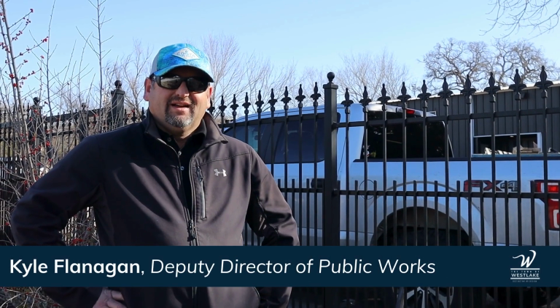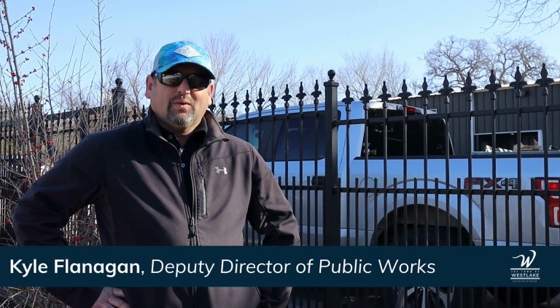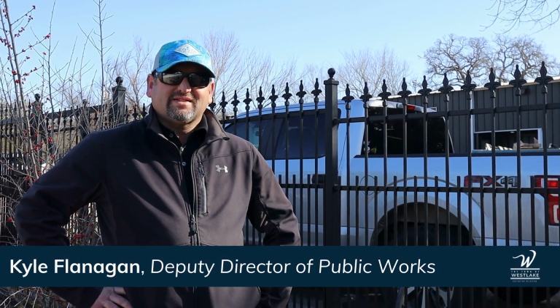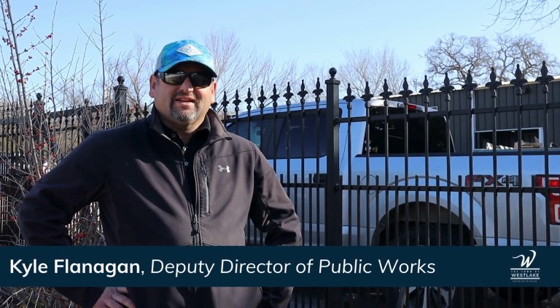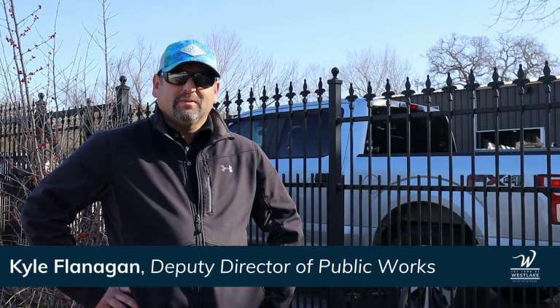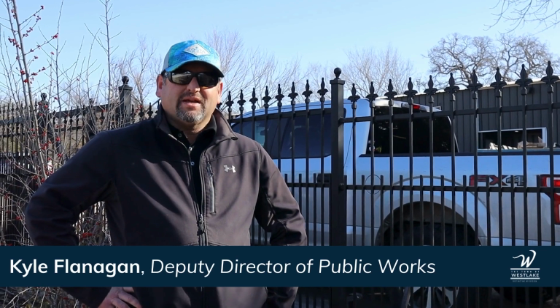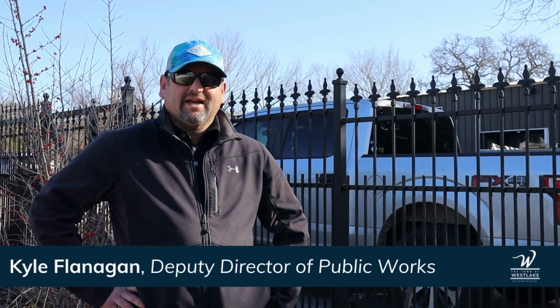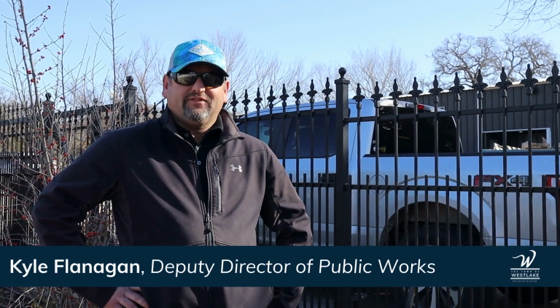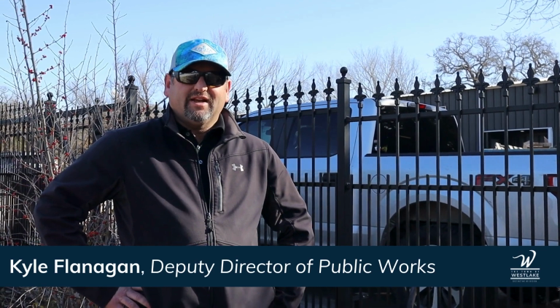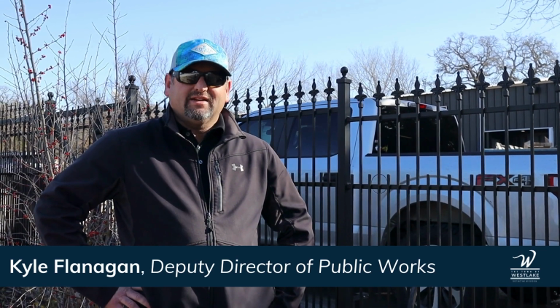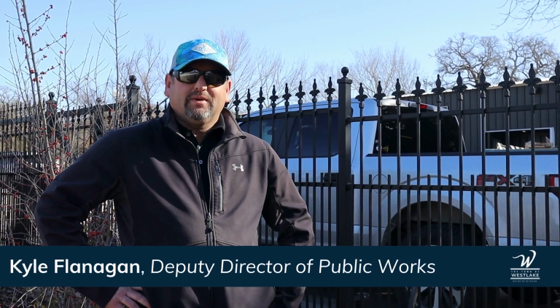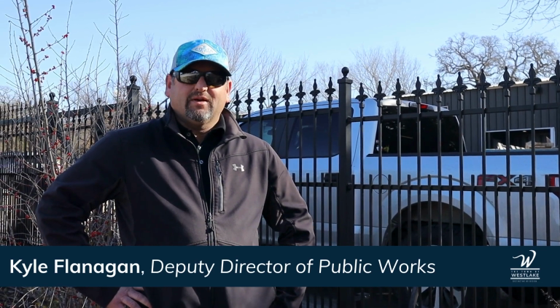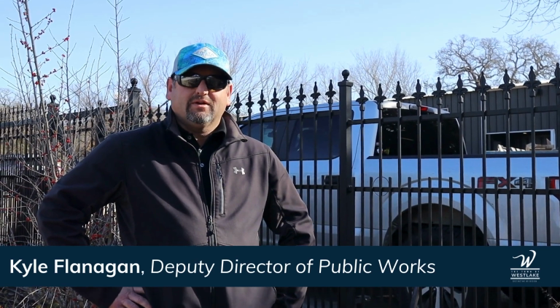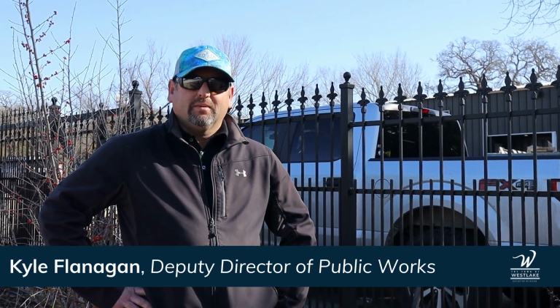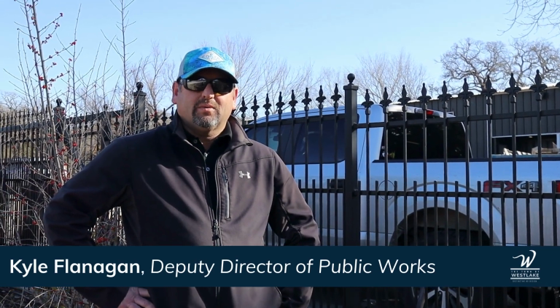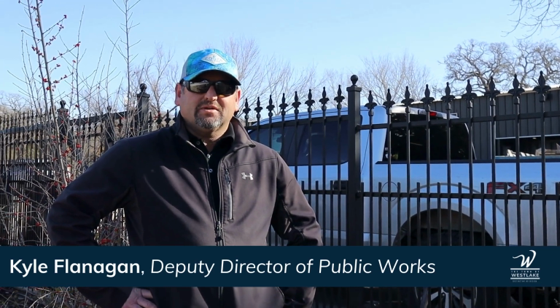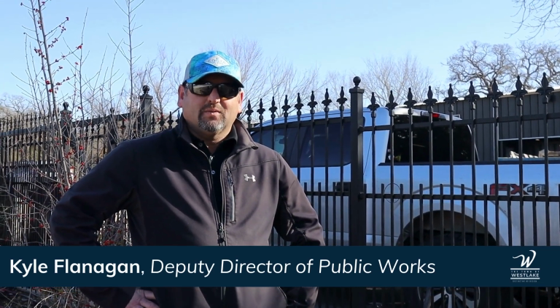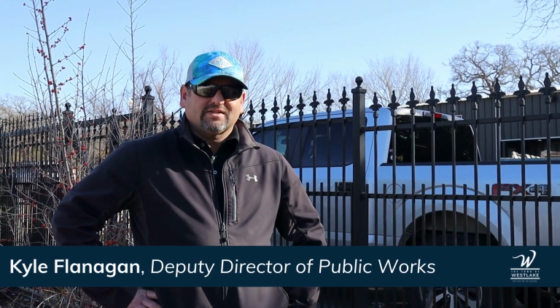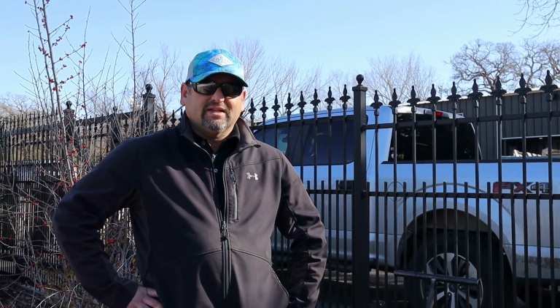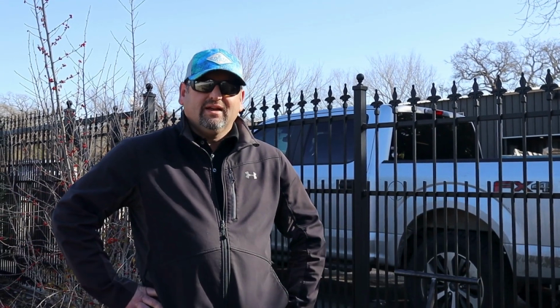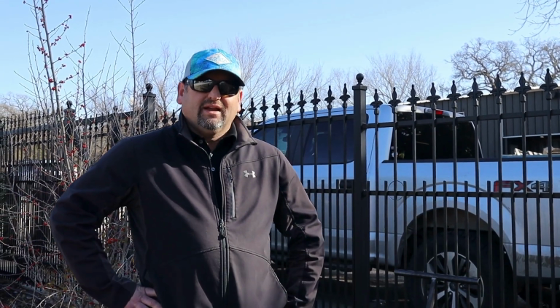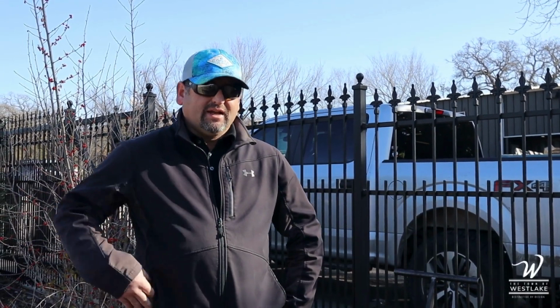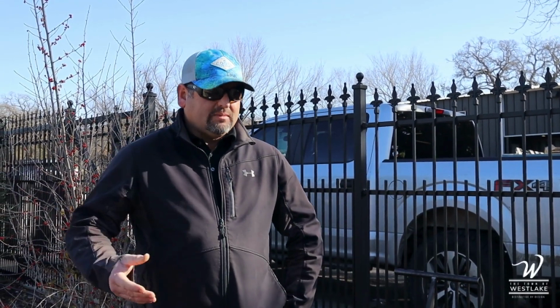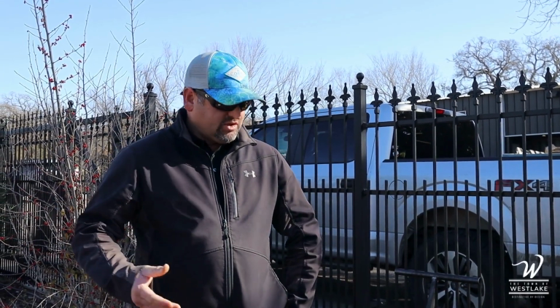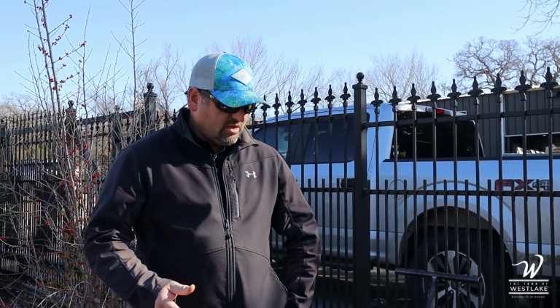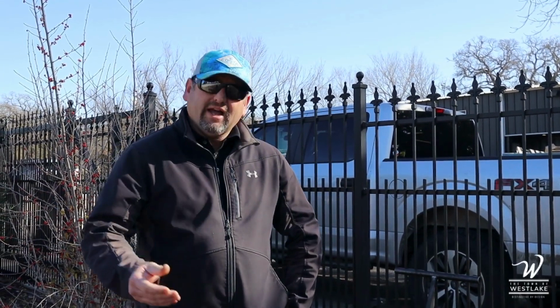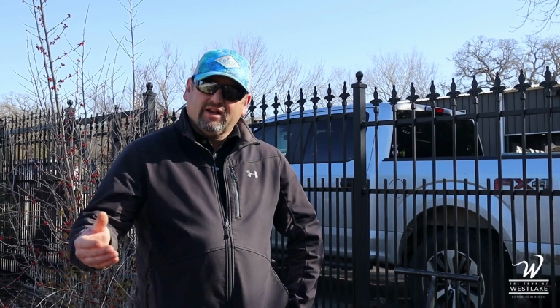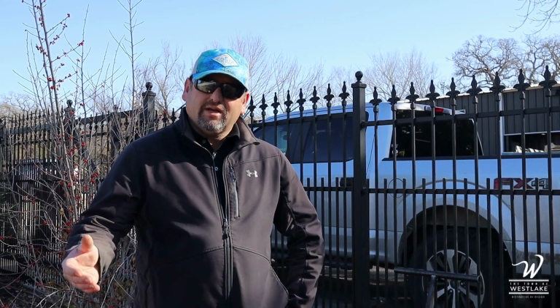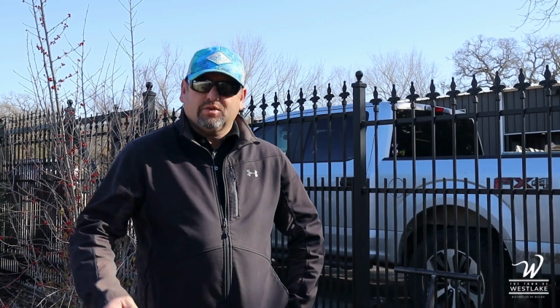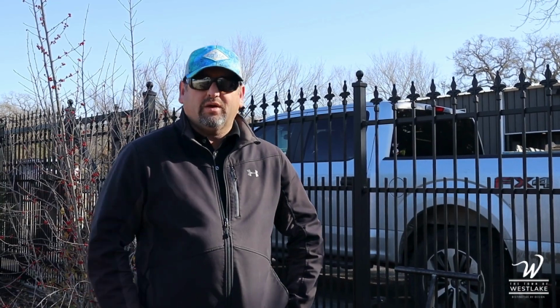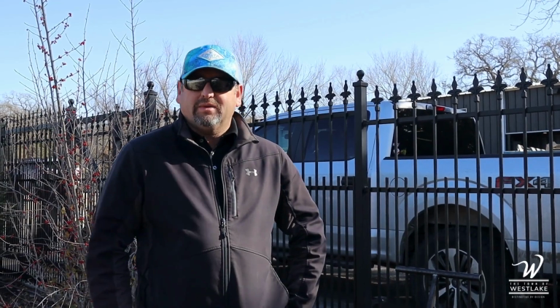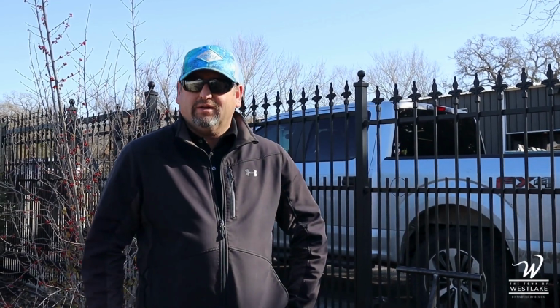Hi, Westlake neighbors. I'm Kyle Flanagan, Deputy Director of Public Works here in Westlake. And today I'm going to show you all how to locate your water meter.